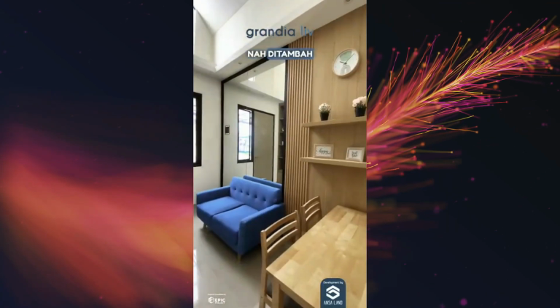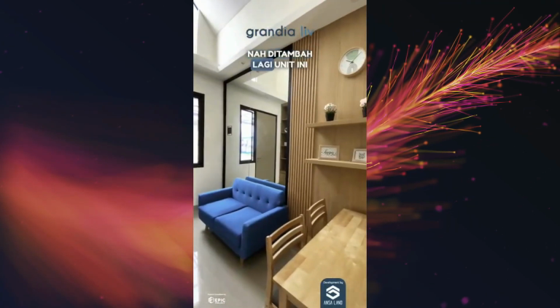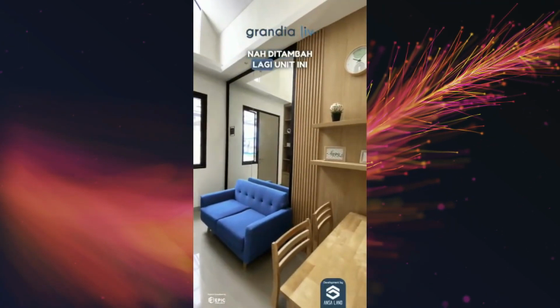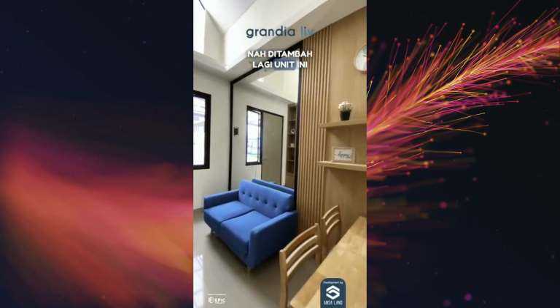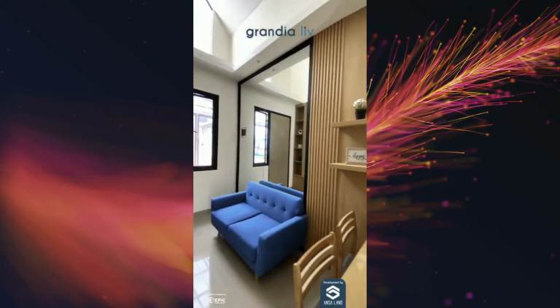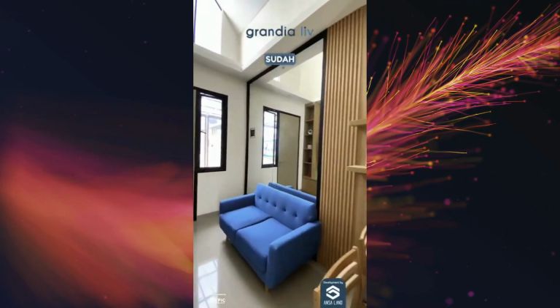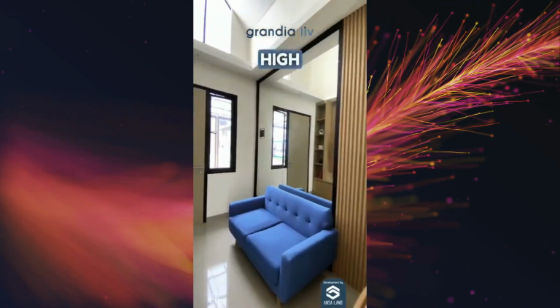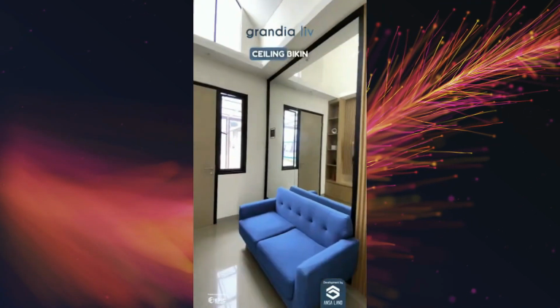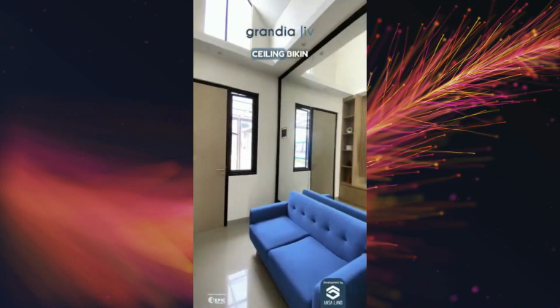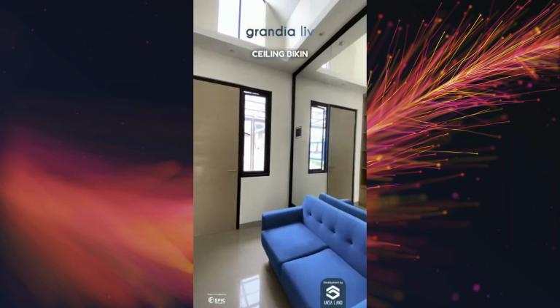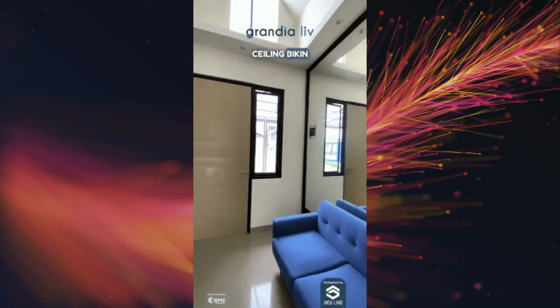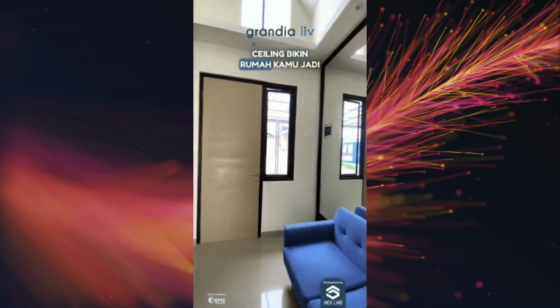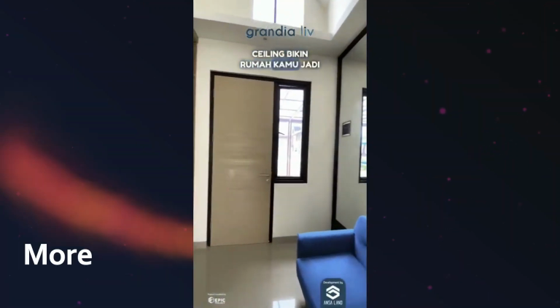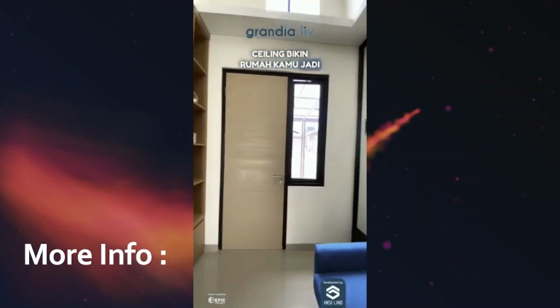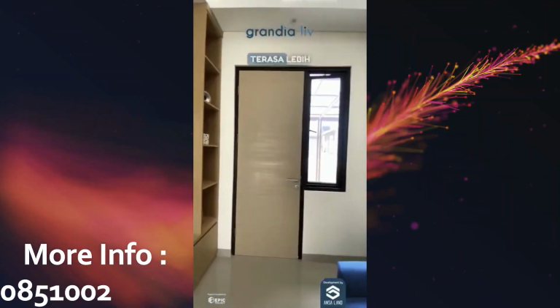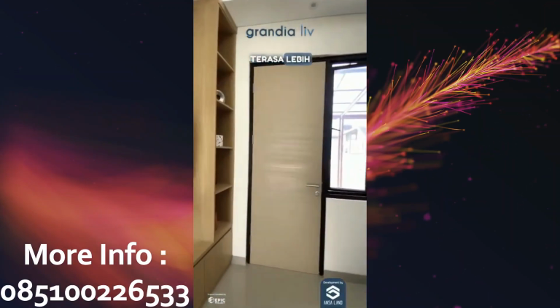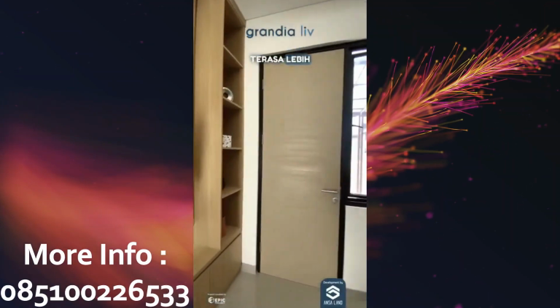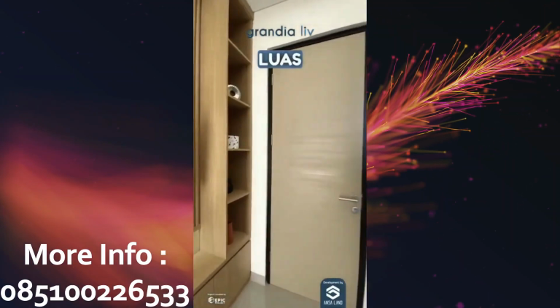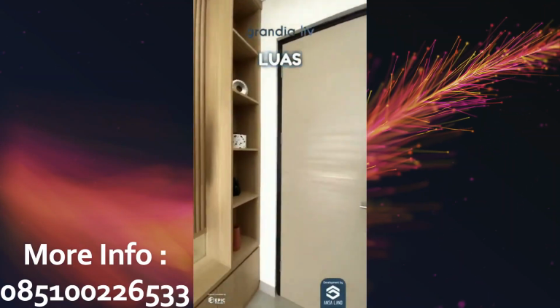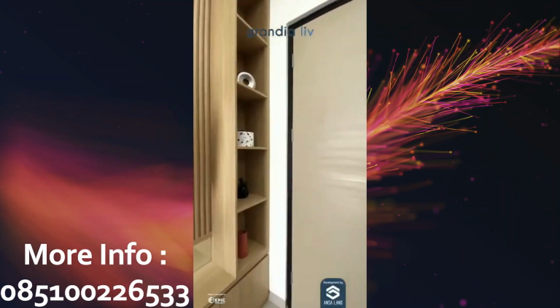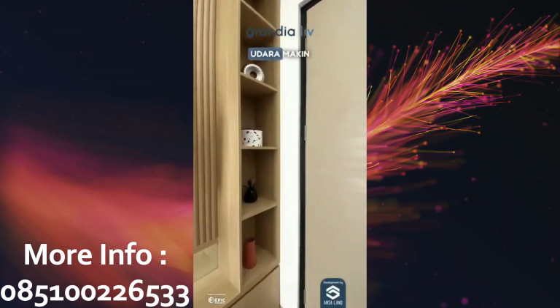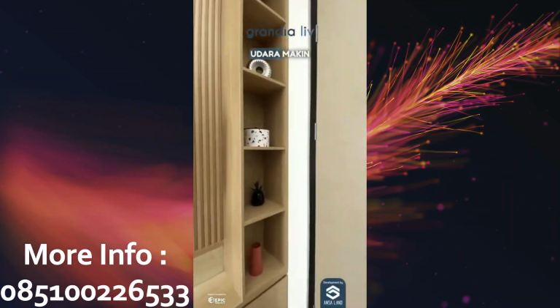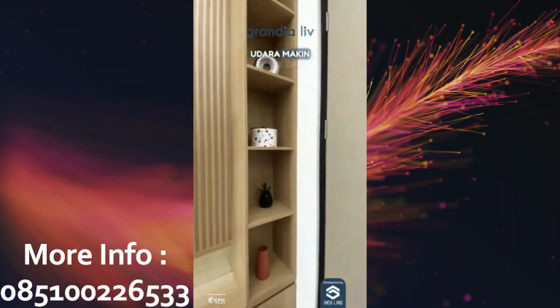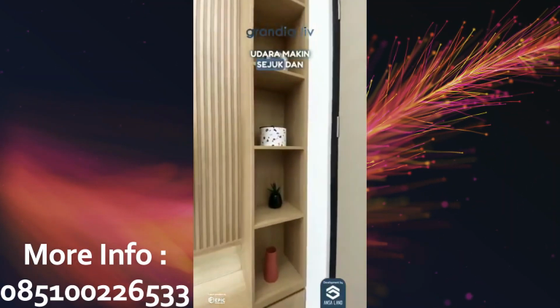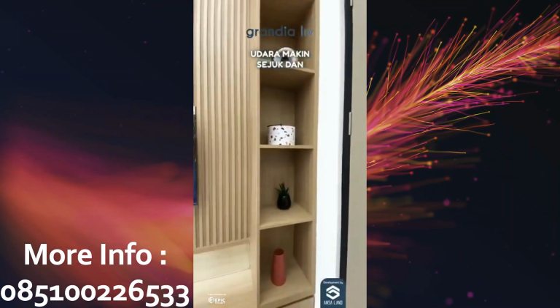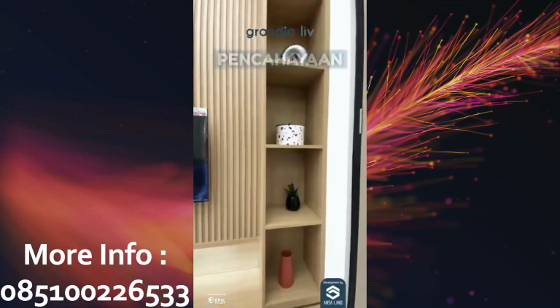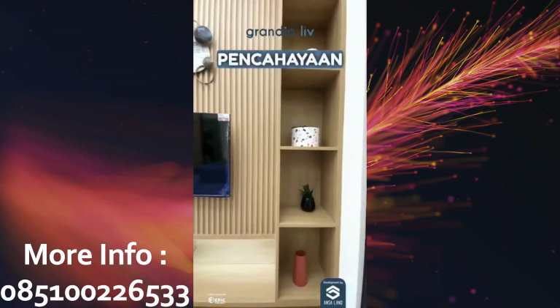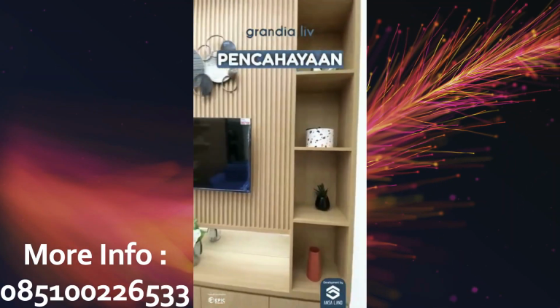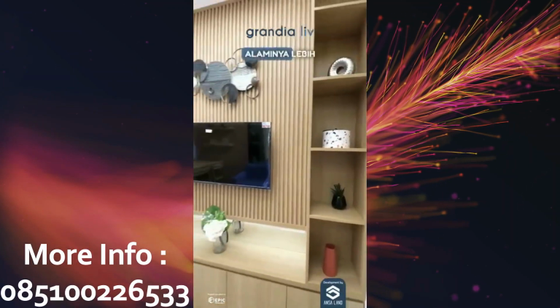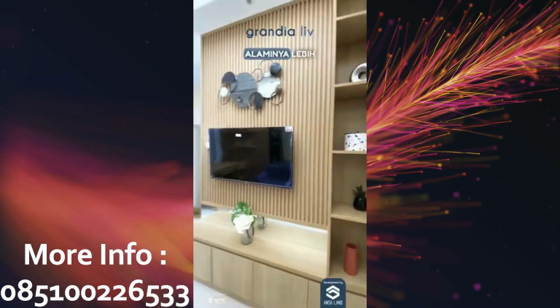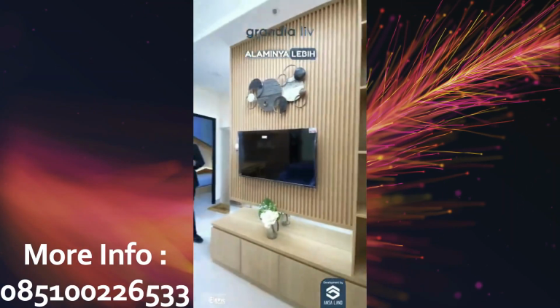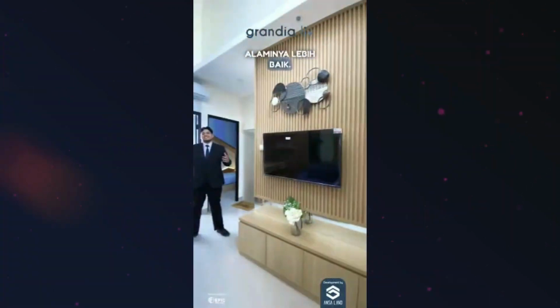Ditambah lagi, unit ini sudah high ceiling. Bikin rumah kamu jadi terasa lebih luas, udara makin sejuk, dan pencahayaan alaminya lebih baik.